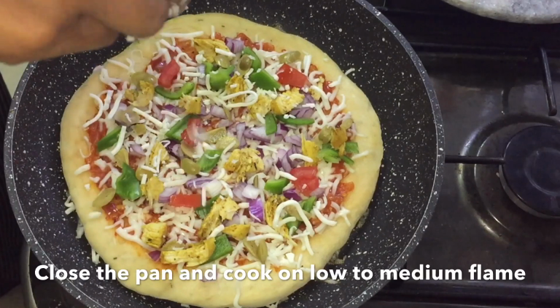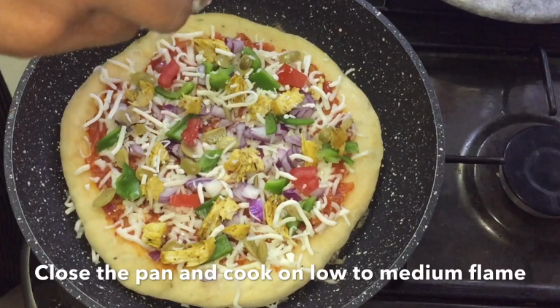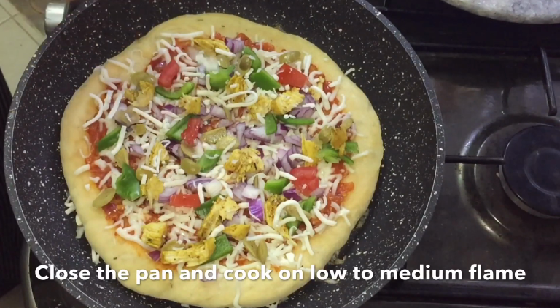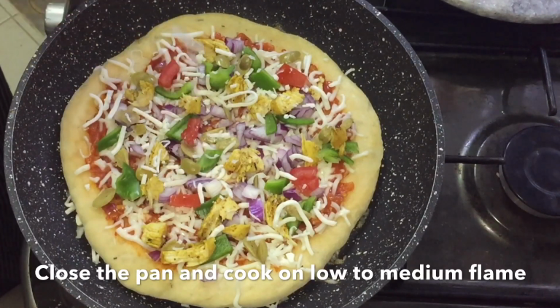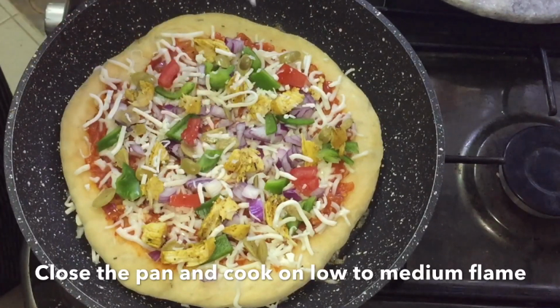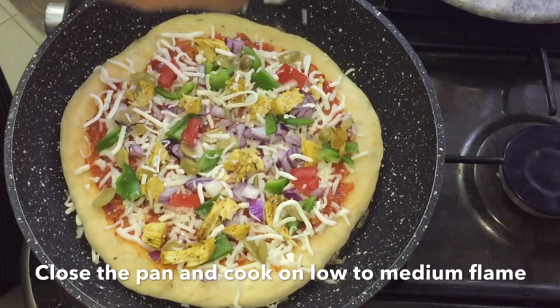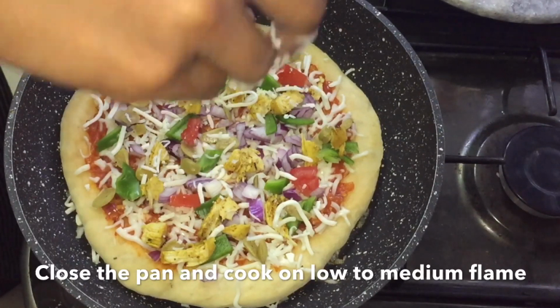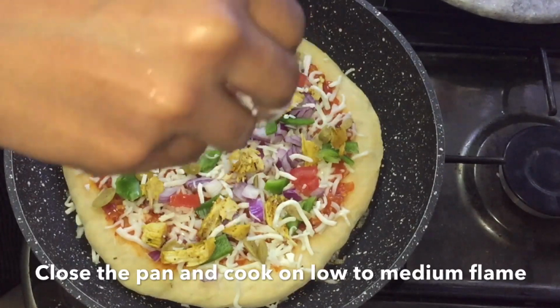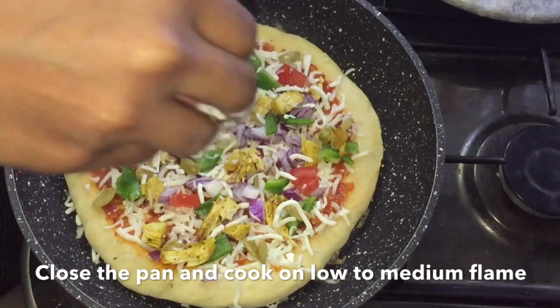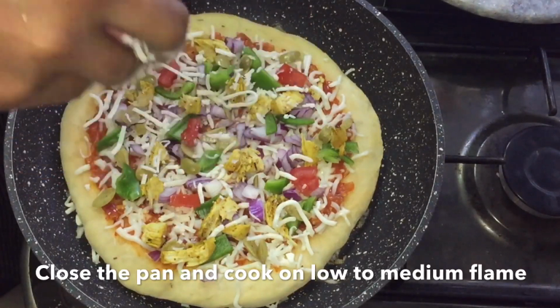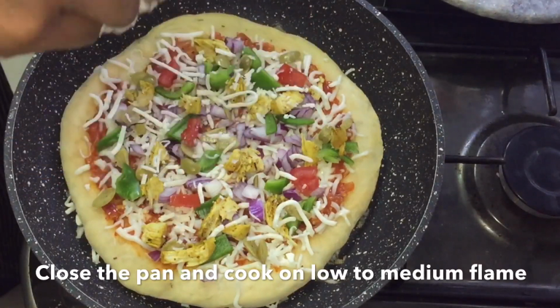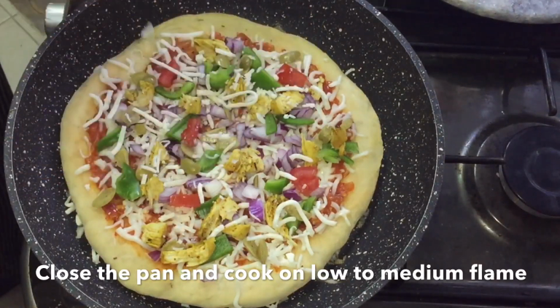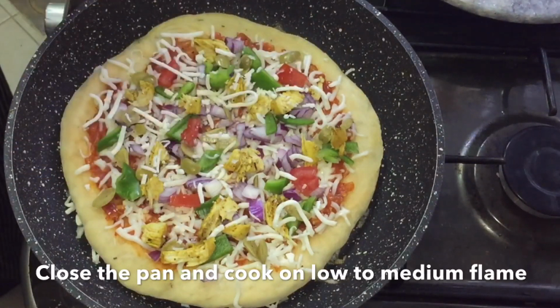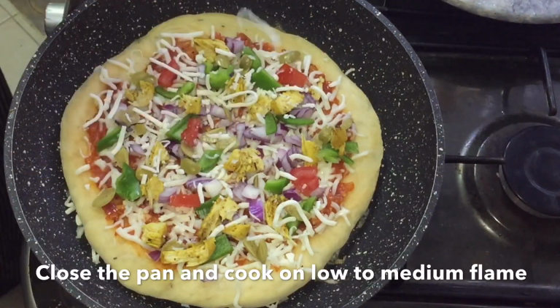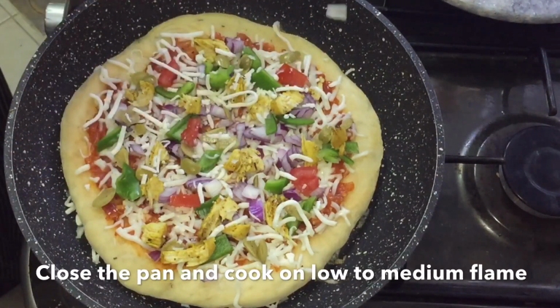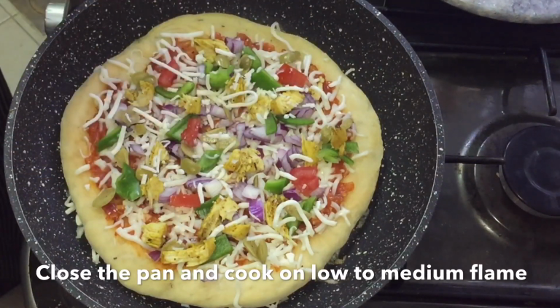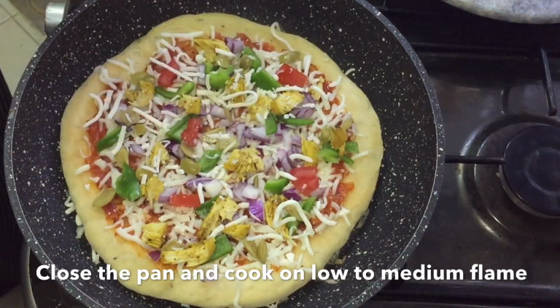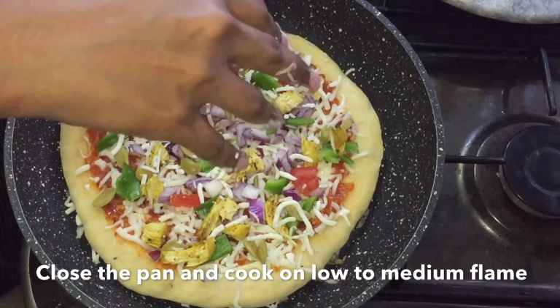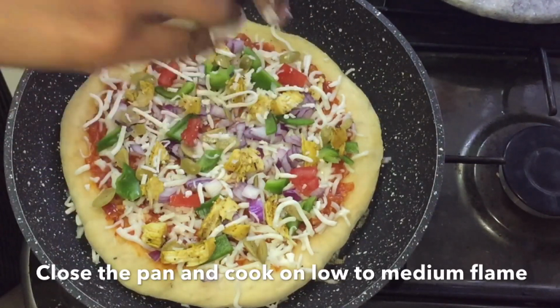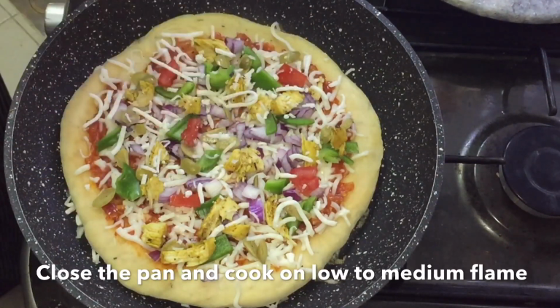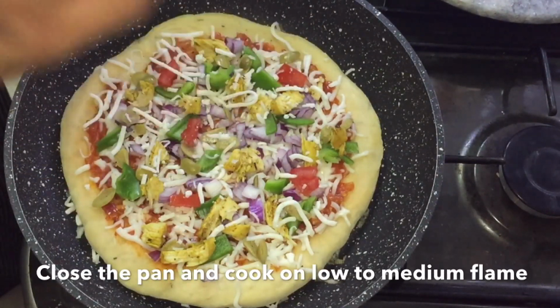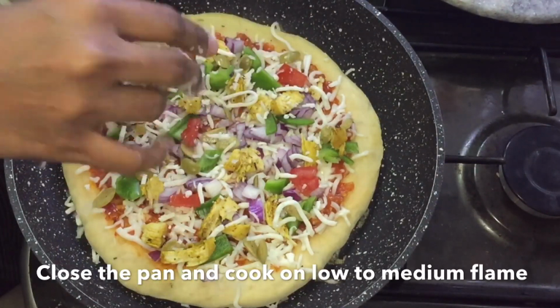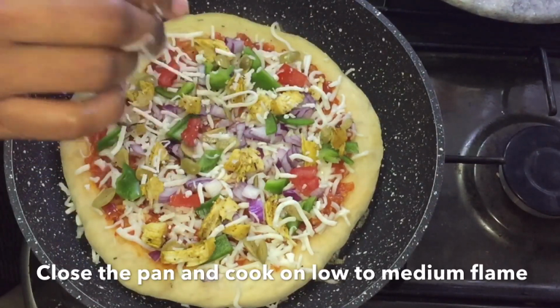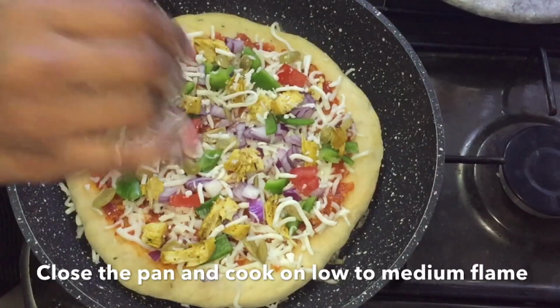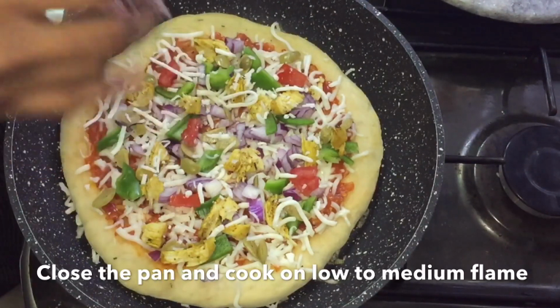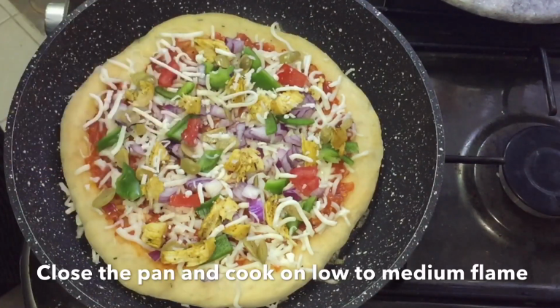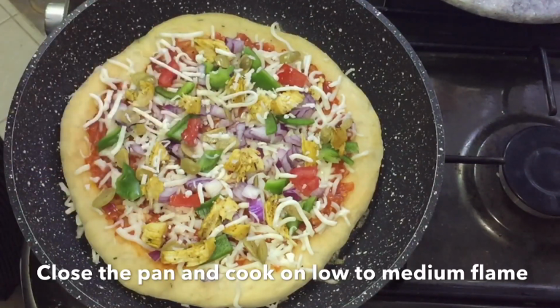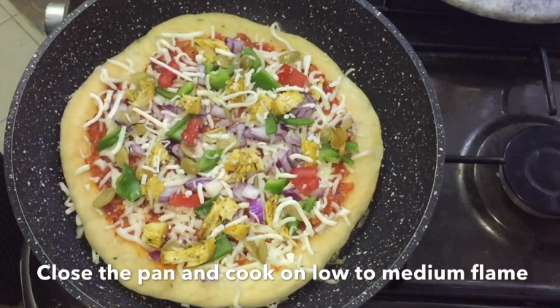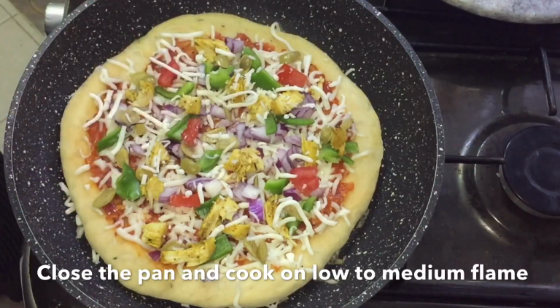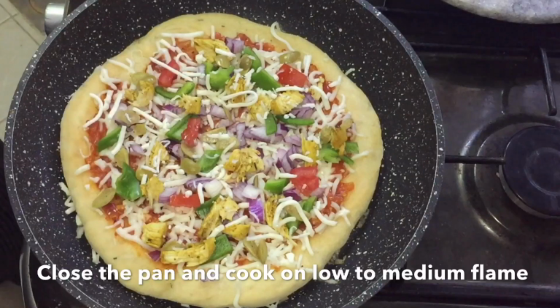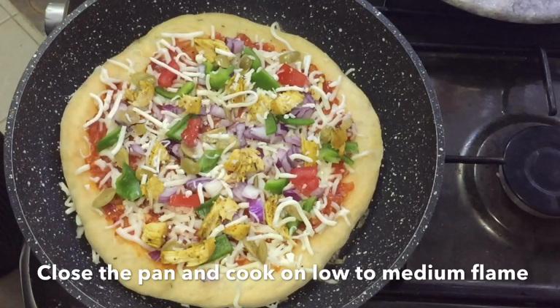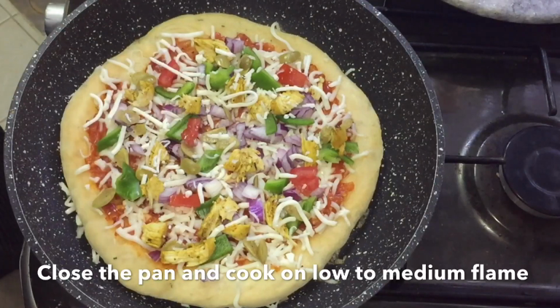I am going to cook the pan for 15 minutes on a low flame.